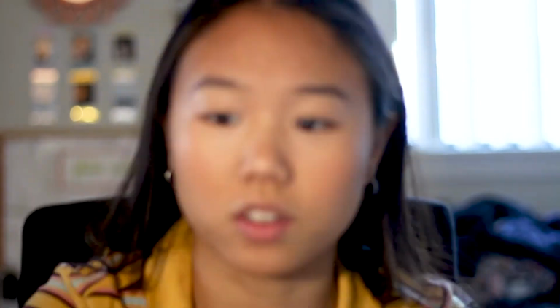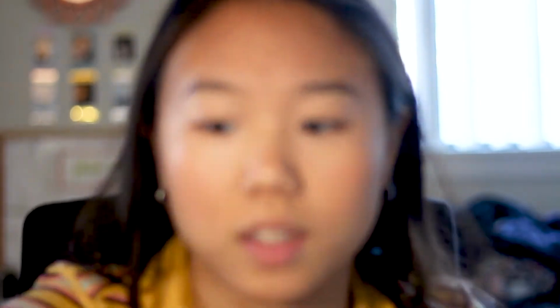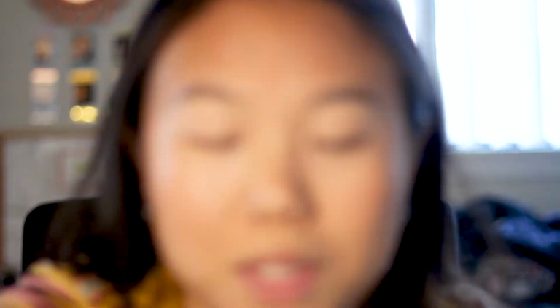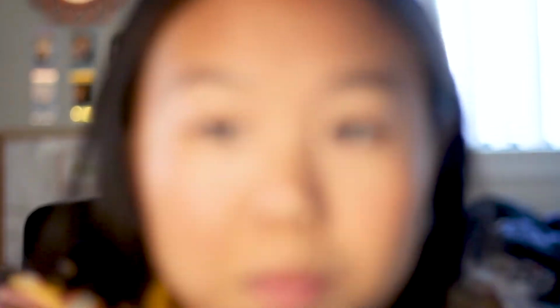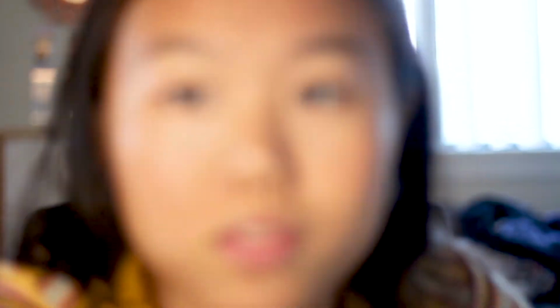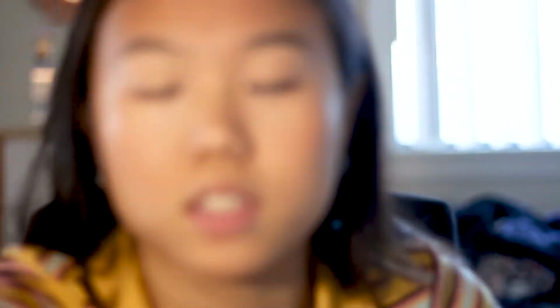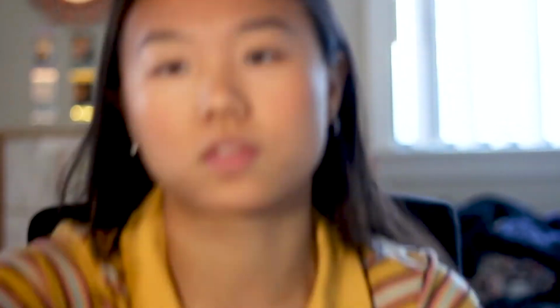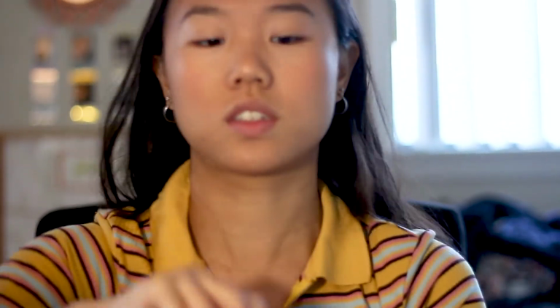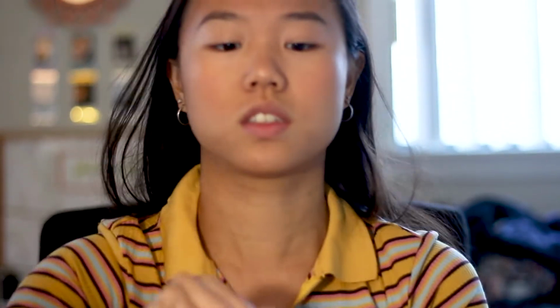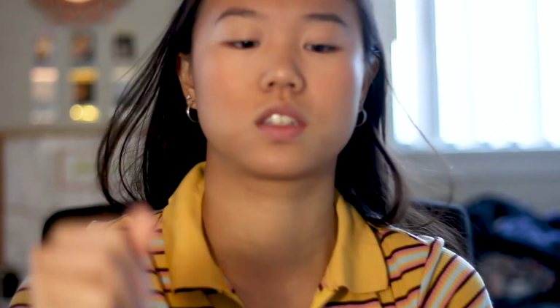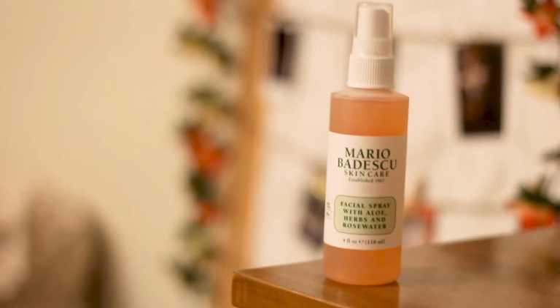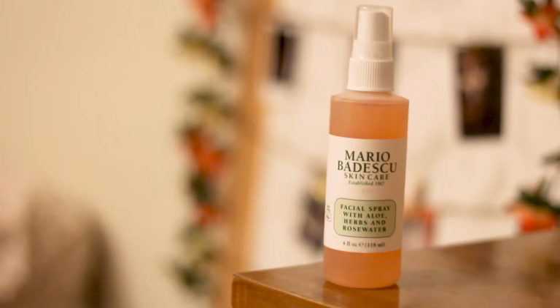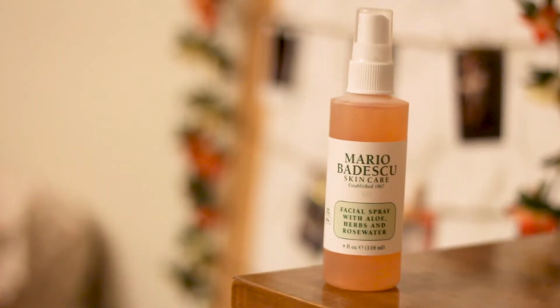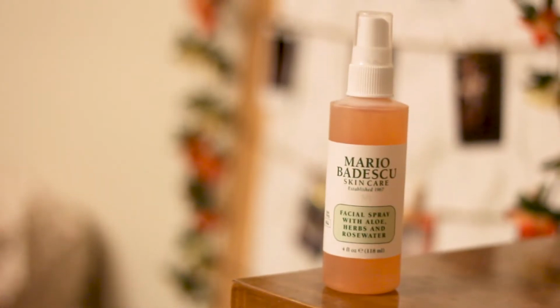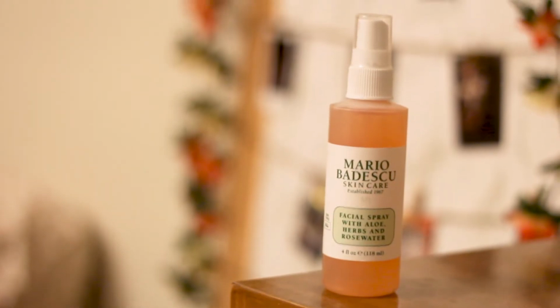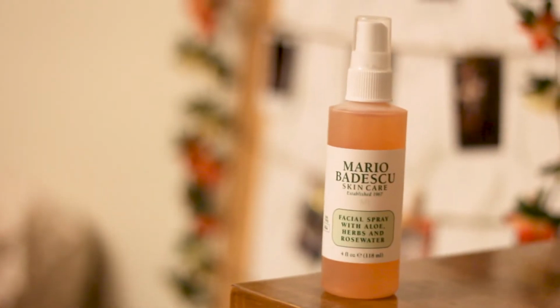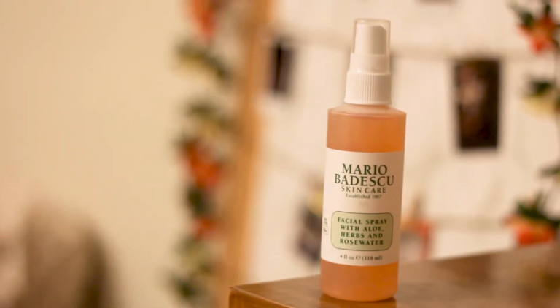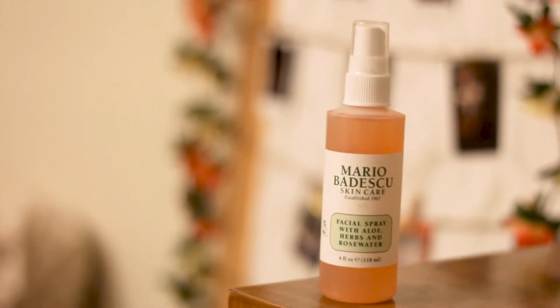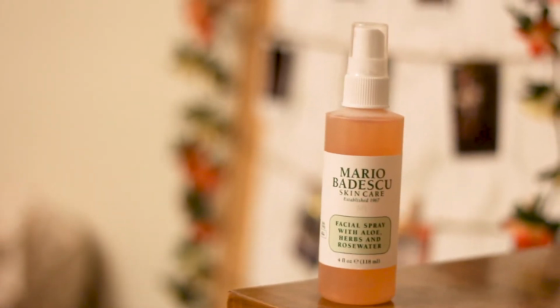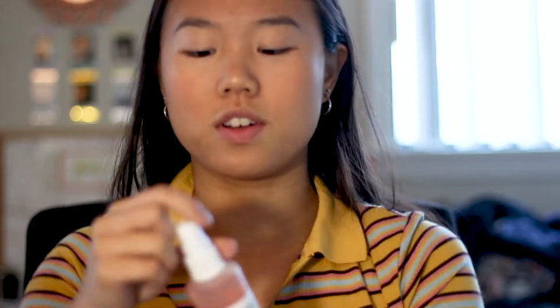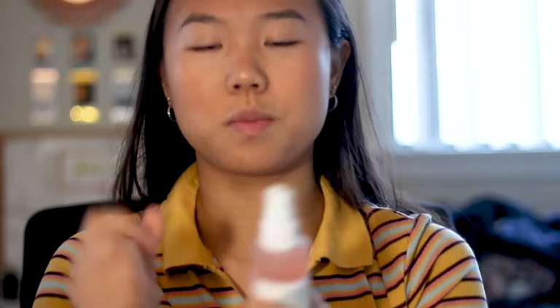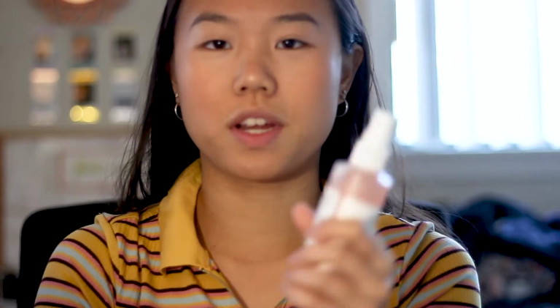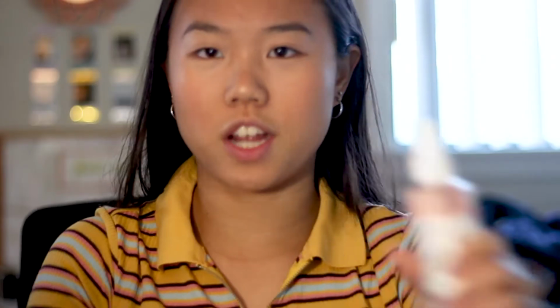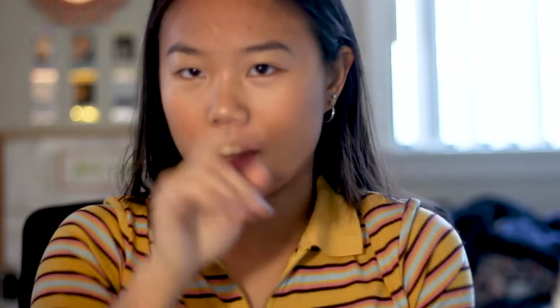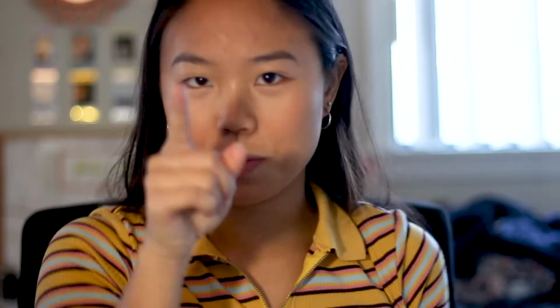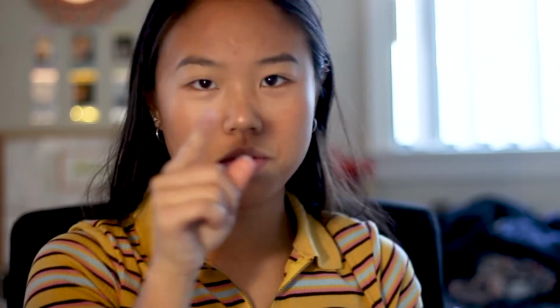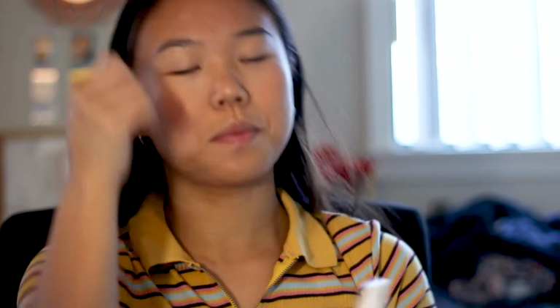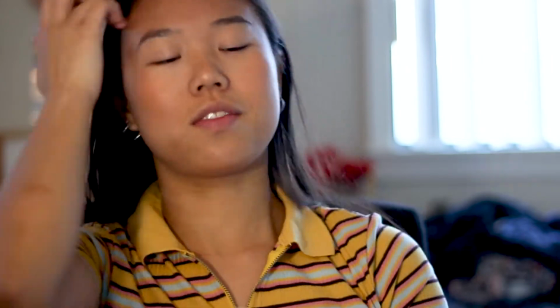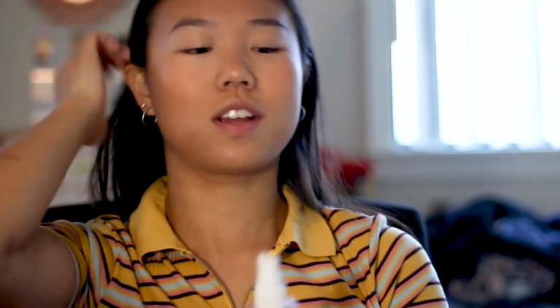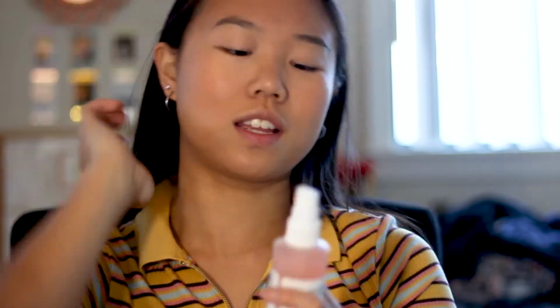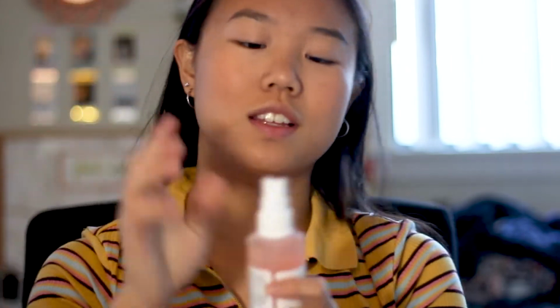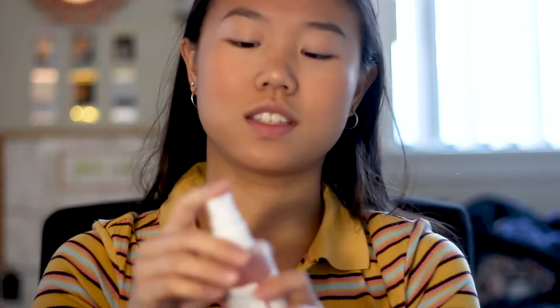Okay, let me set my face first with the Mario Badescu Rose Water Spray. Shout out to my roommate for getting this.